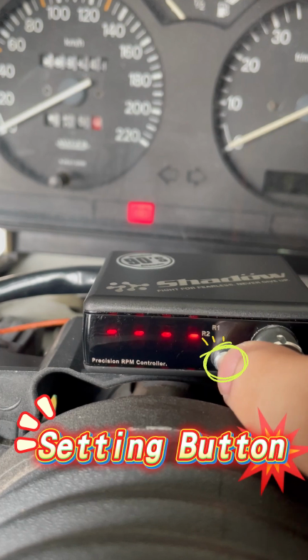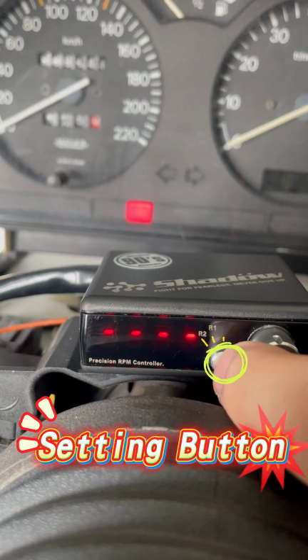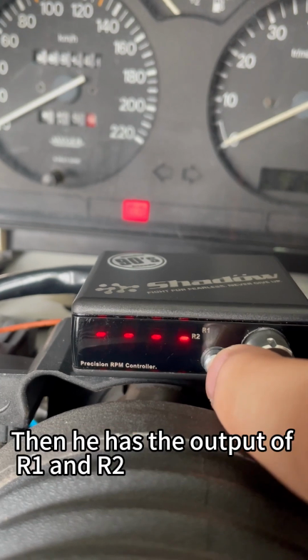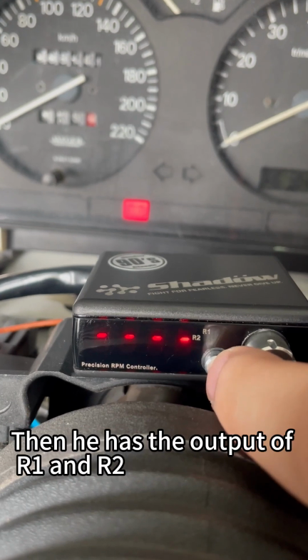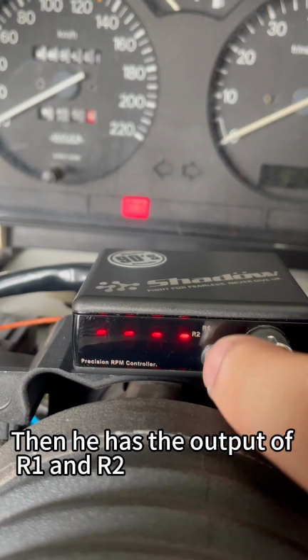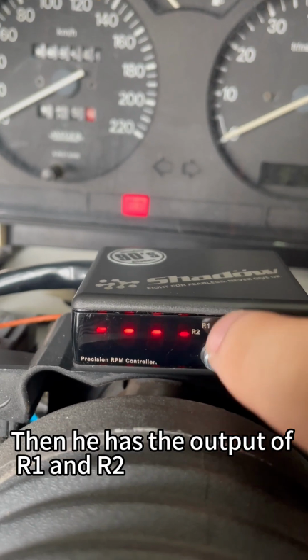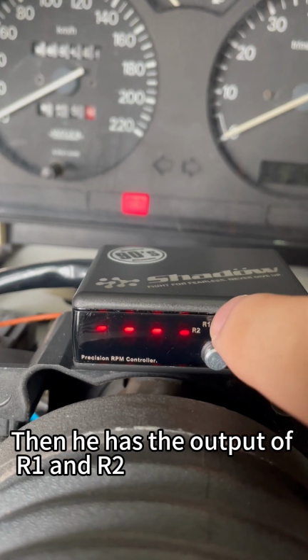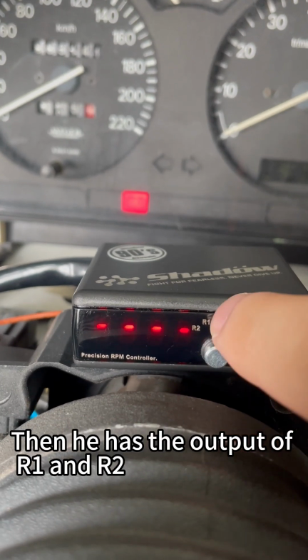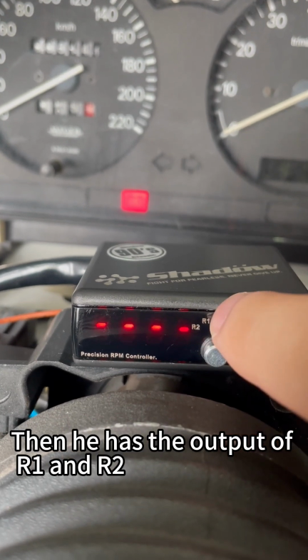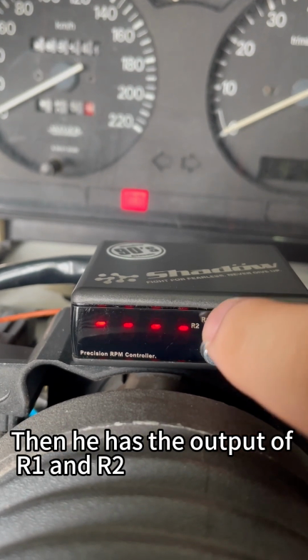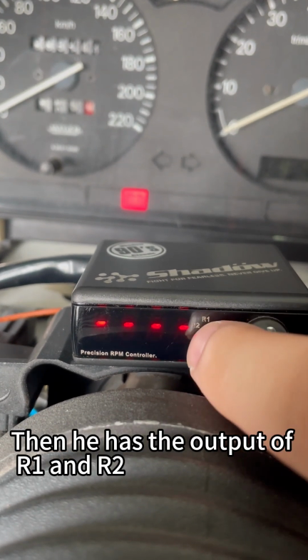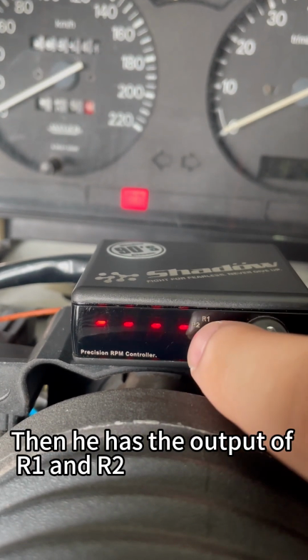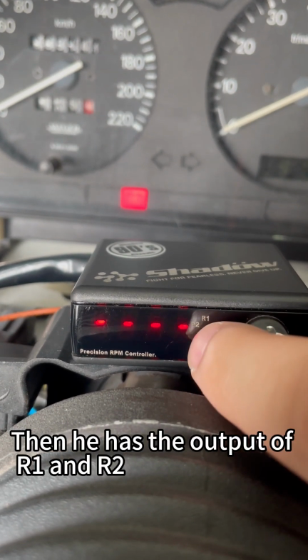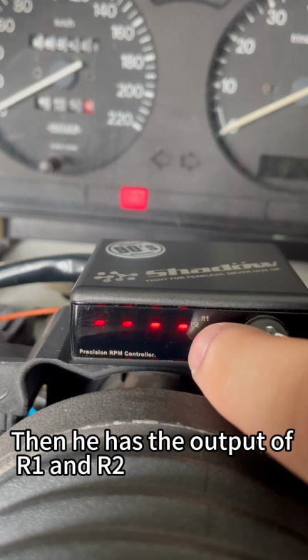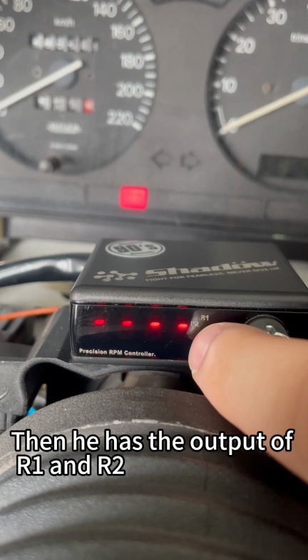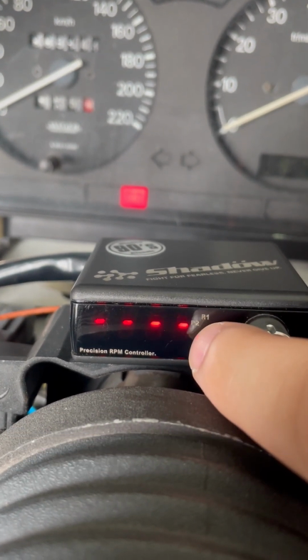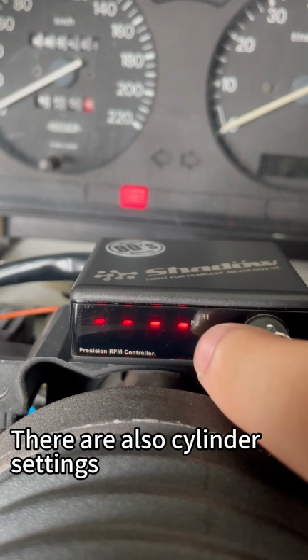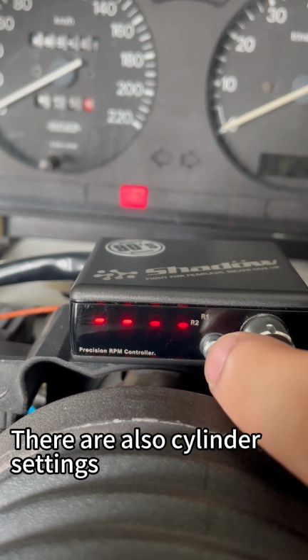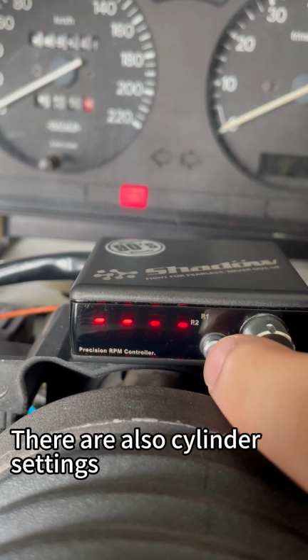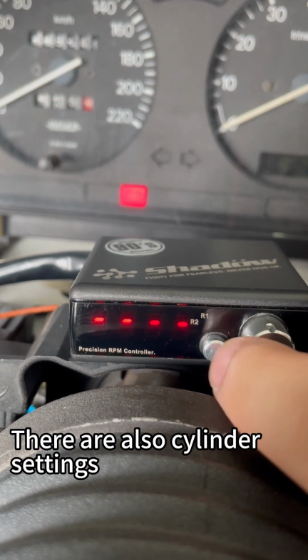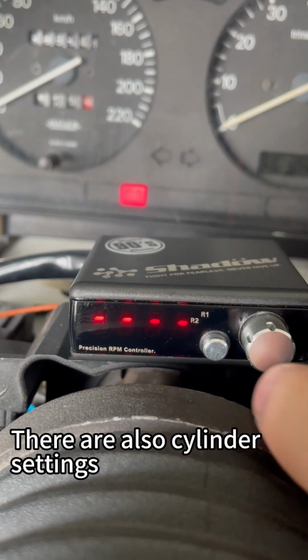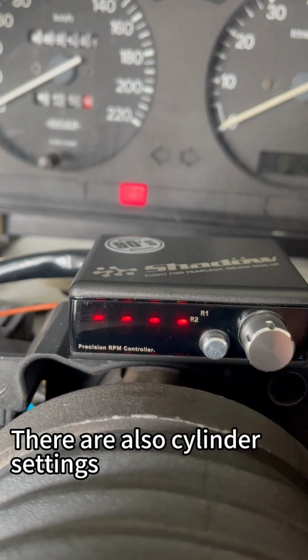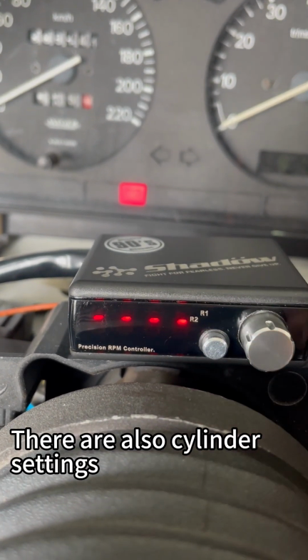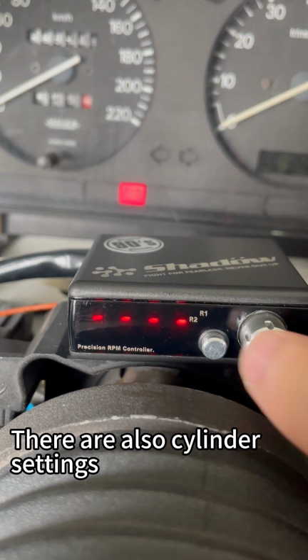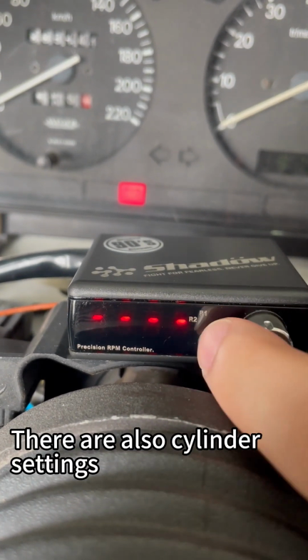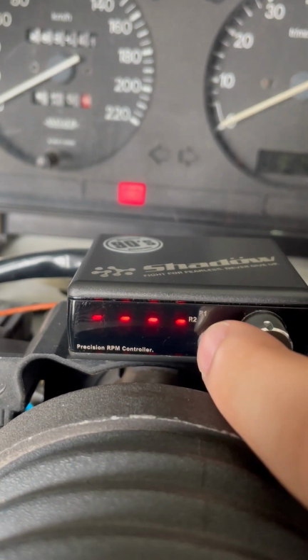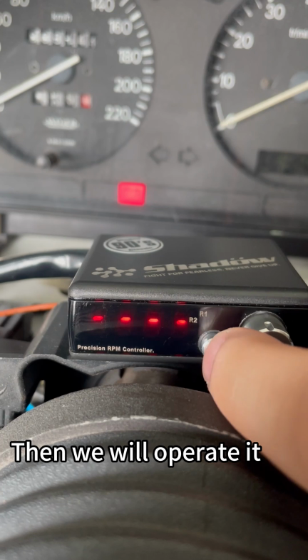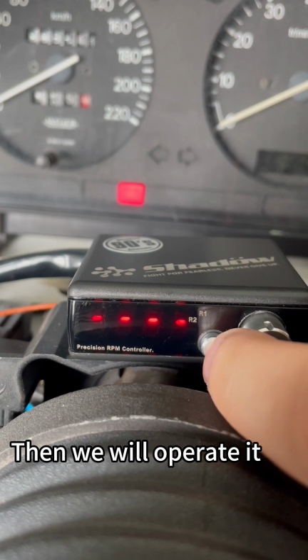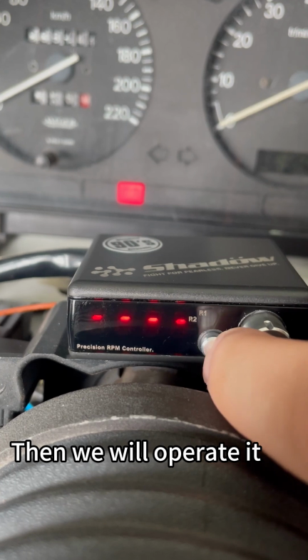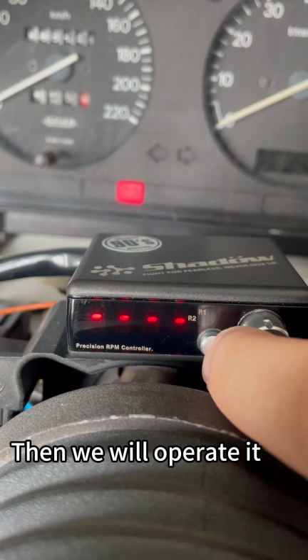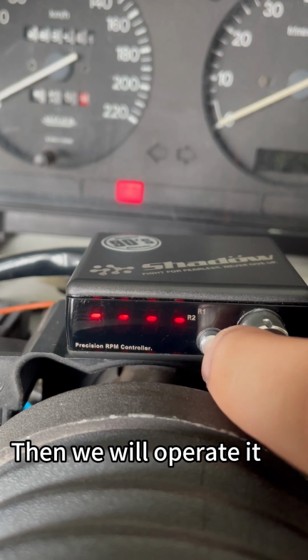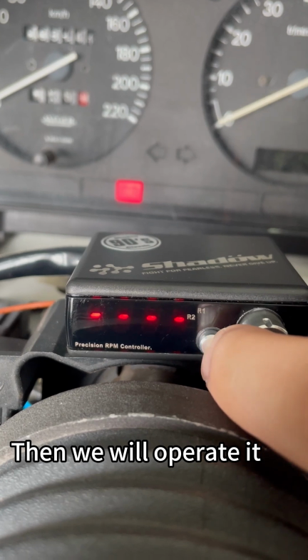It has the output of R1 and R2. There are also cylinder settings. Then we will operate it.